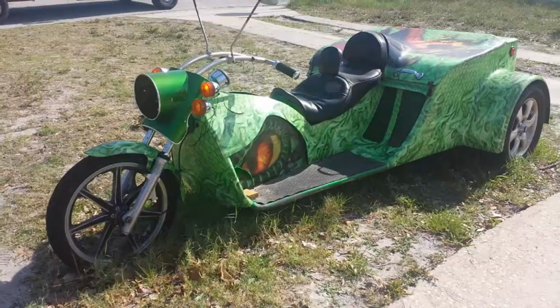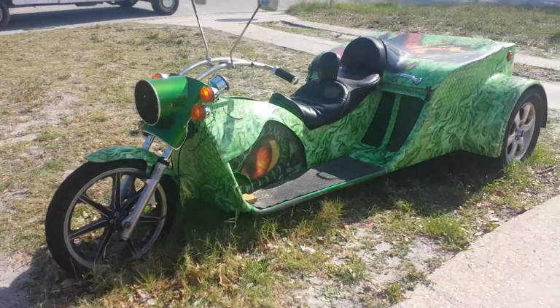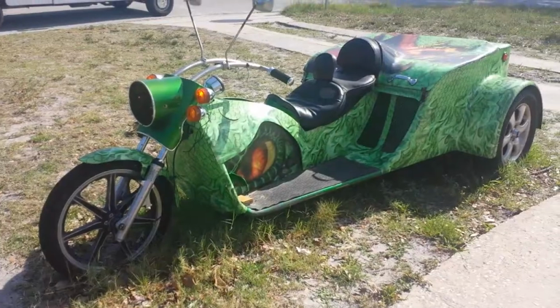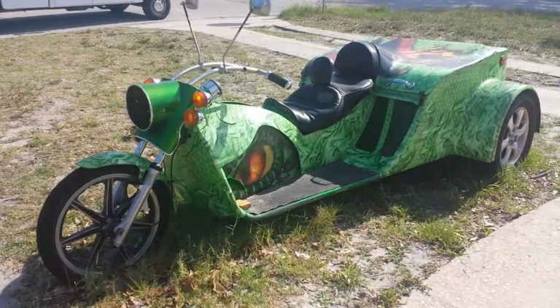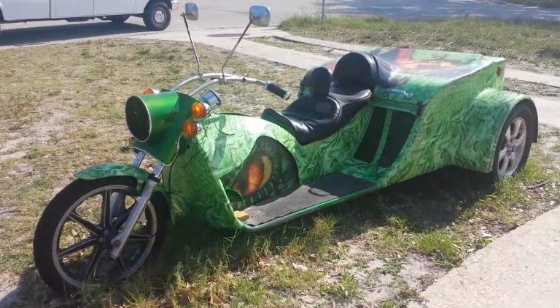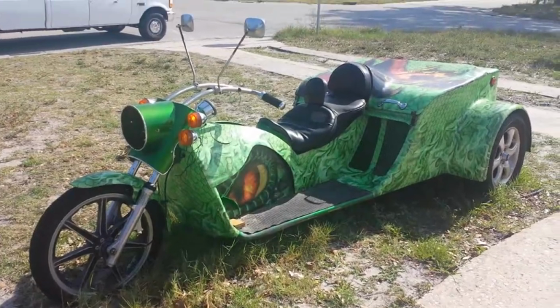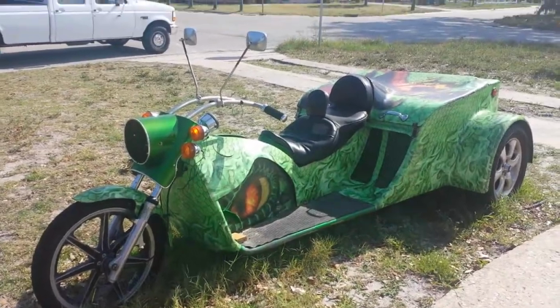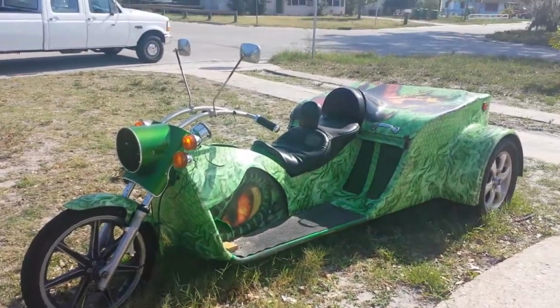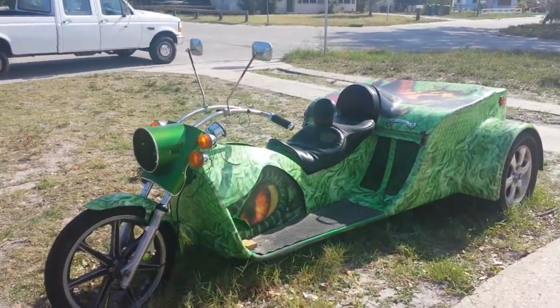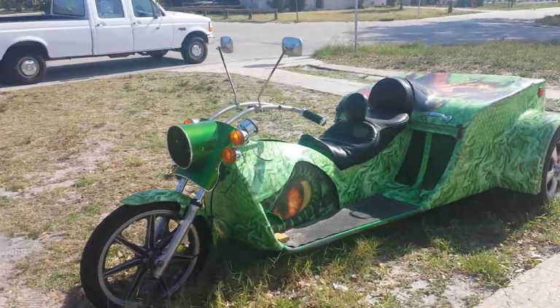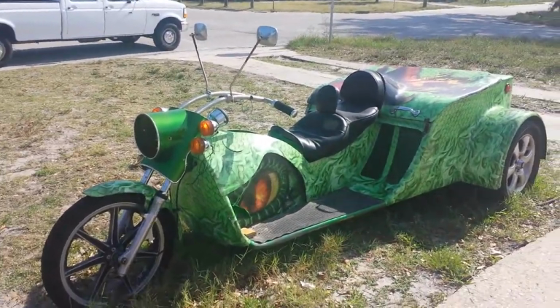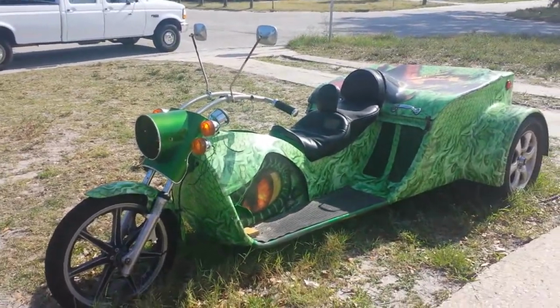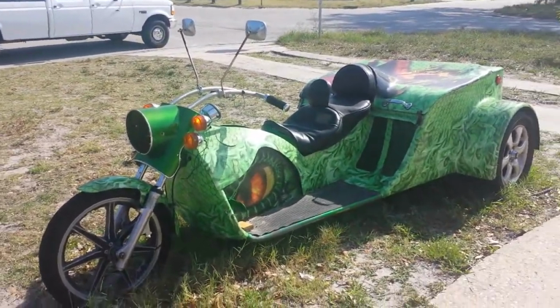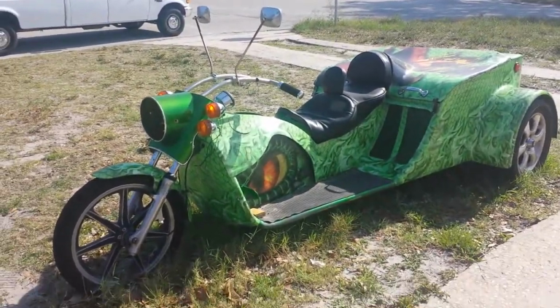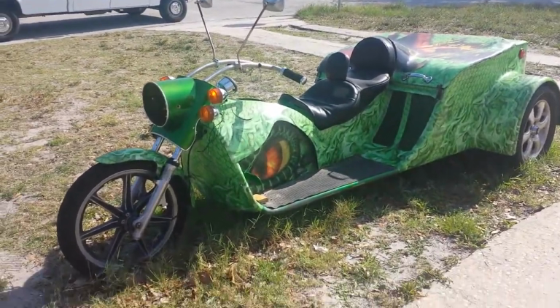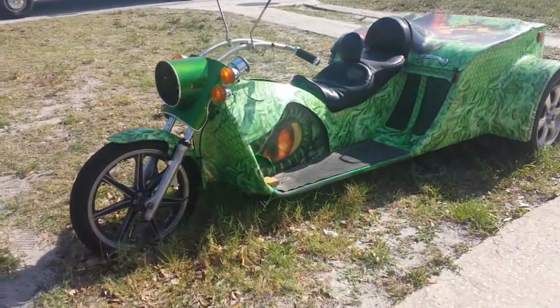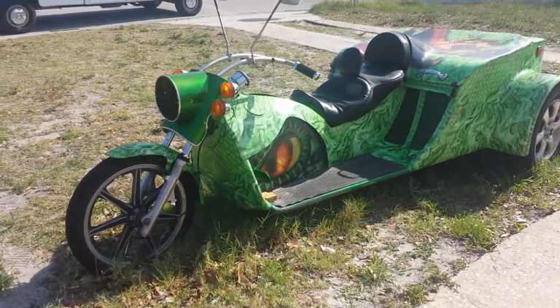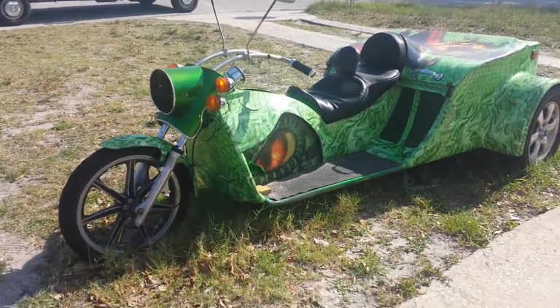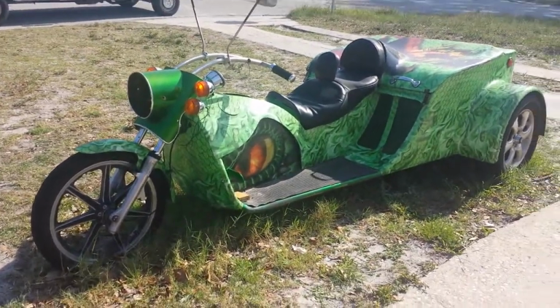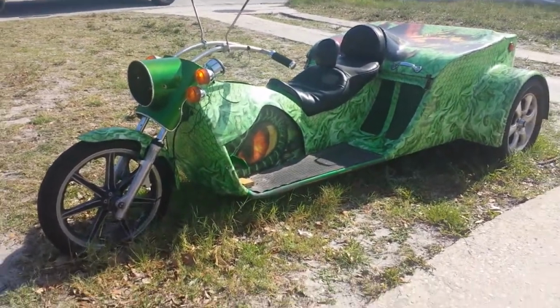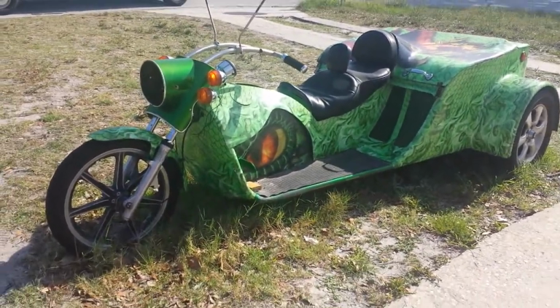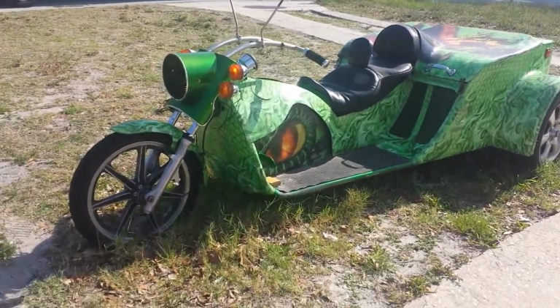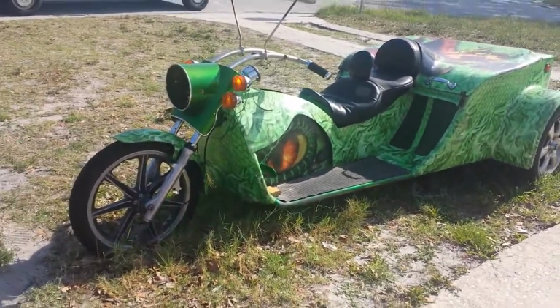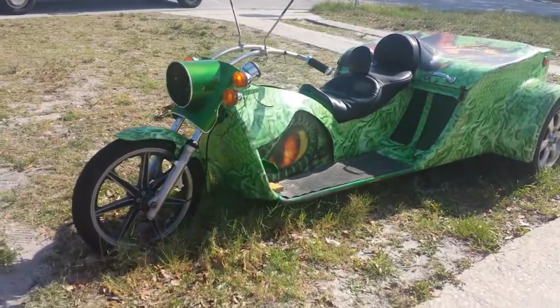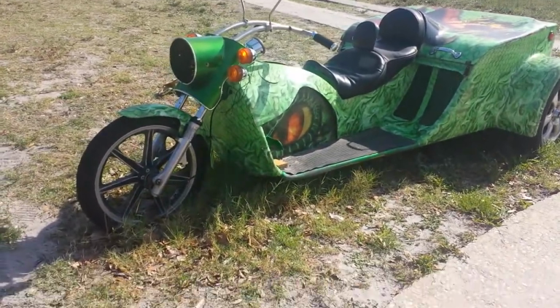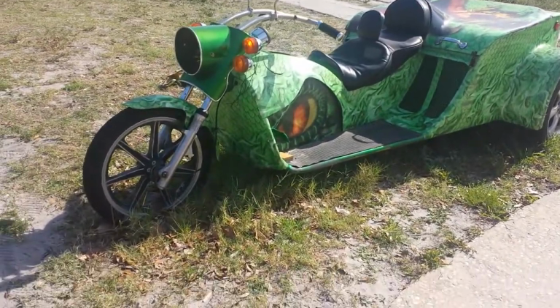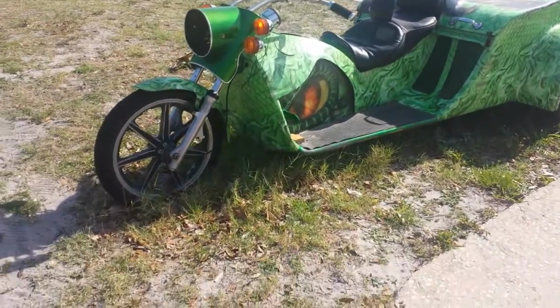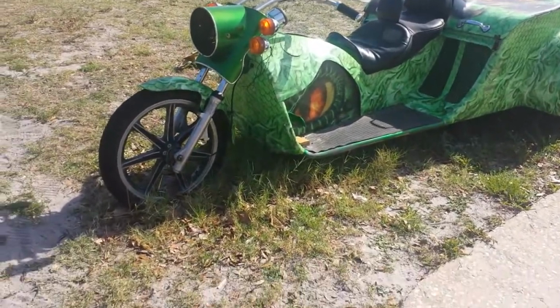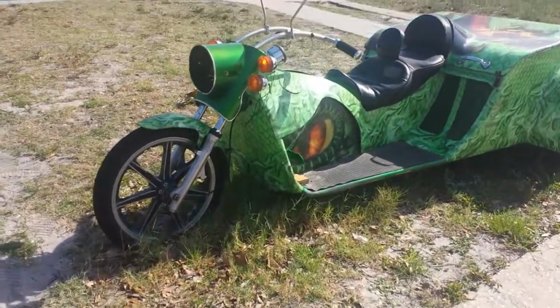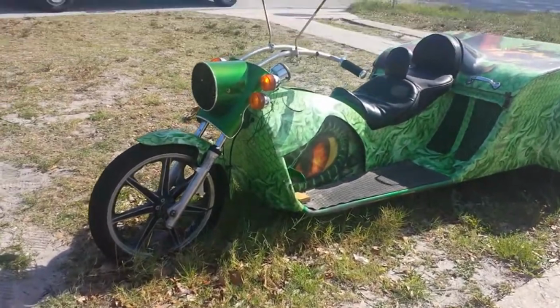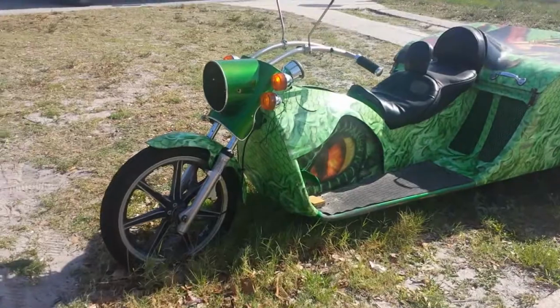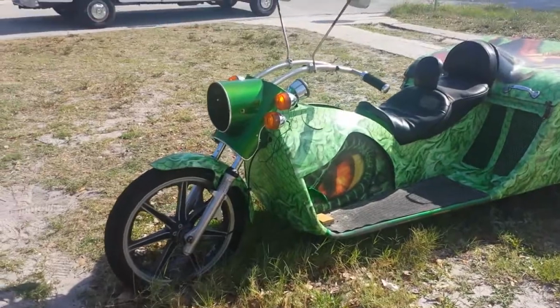Hey YouTube, this is KeoKarKuda. Check out this trike.